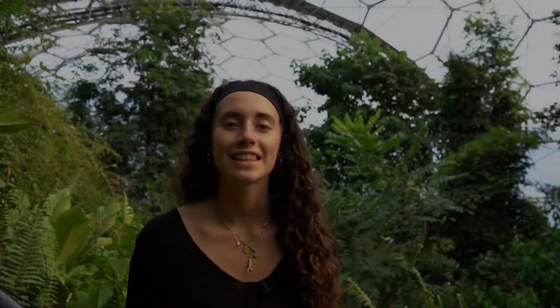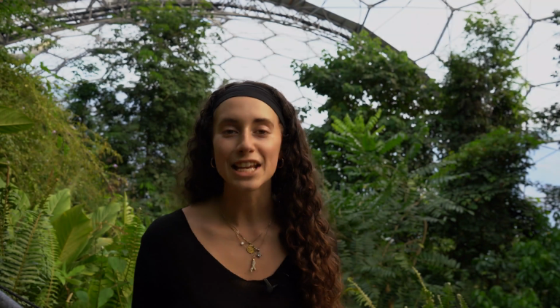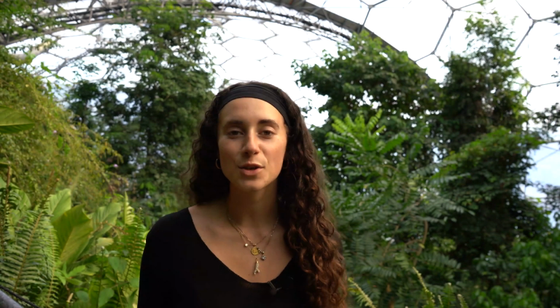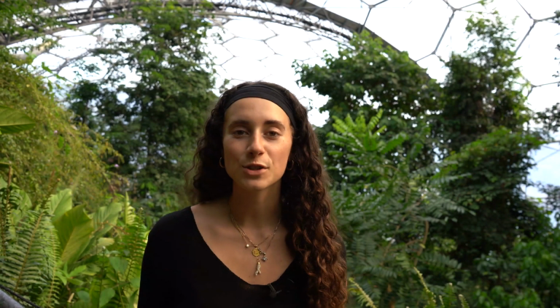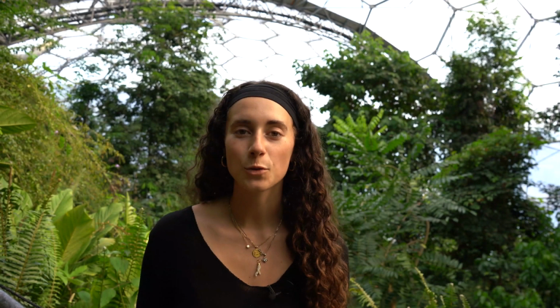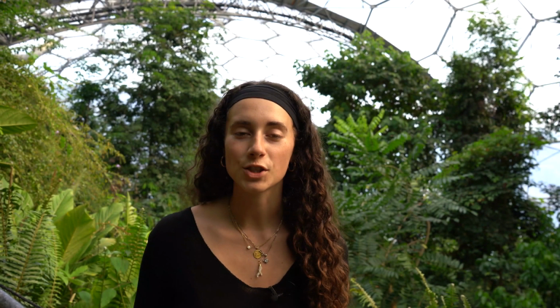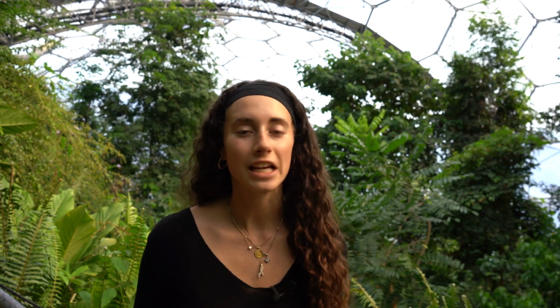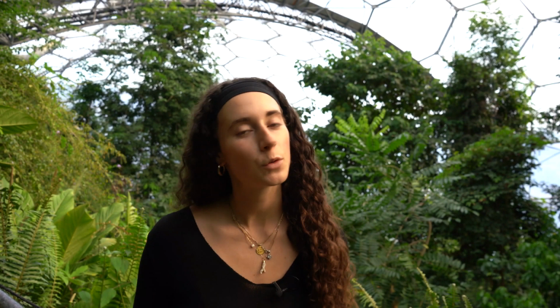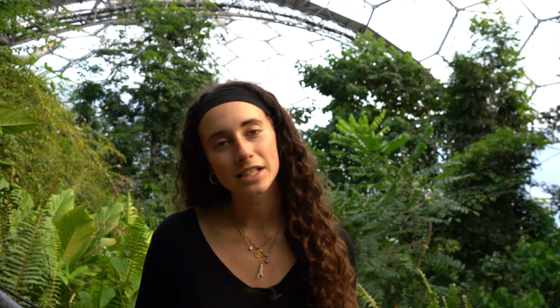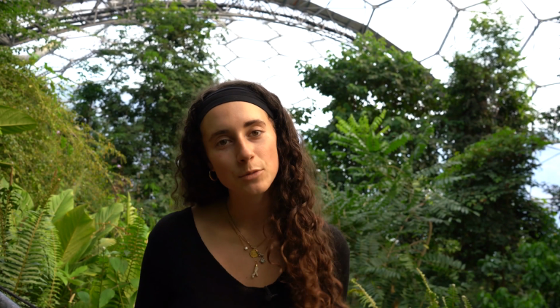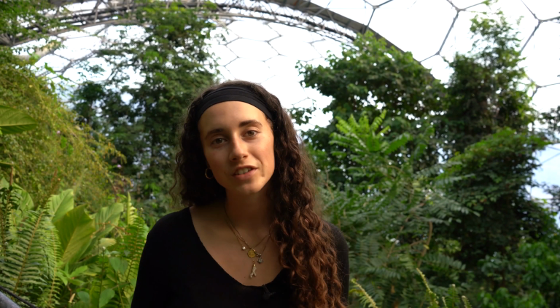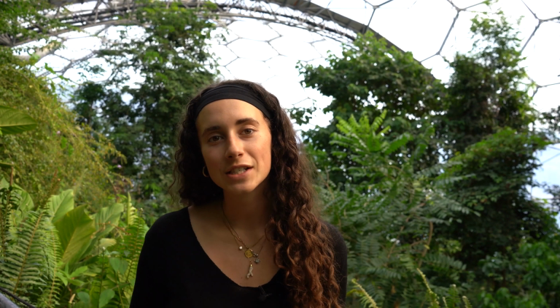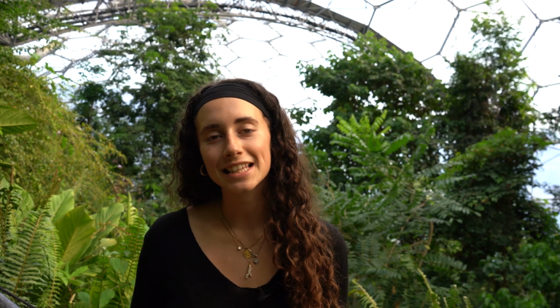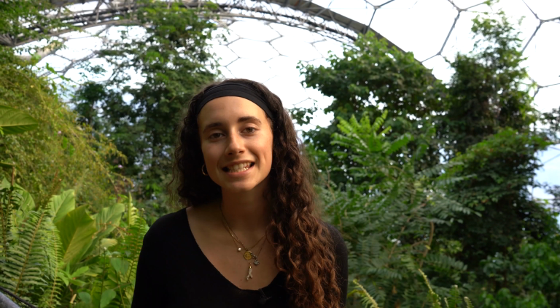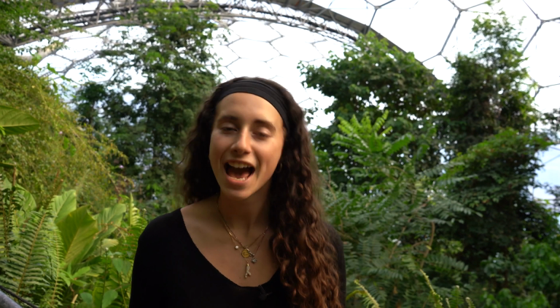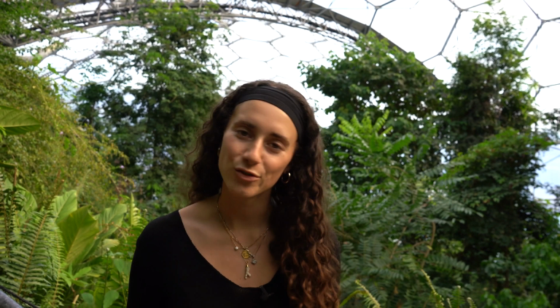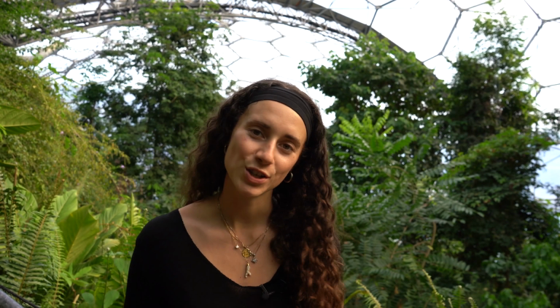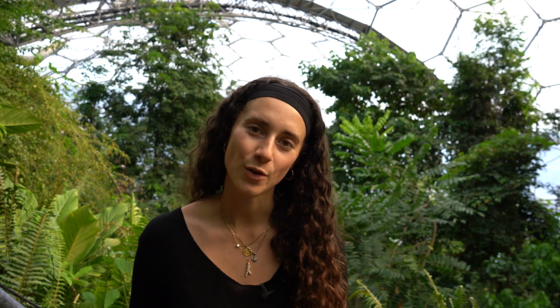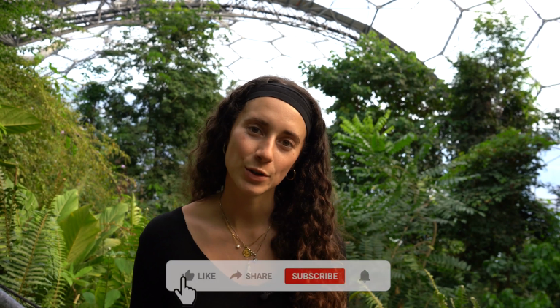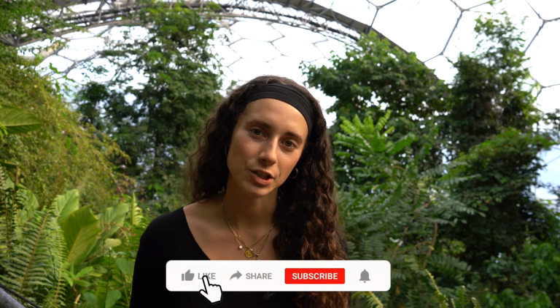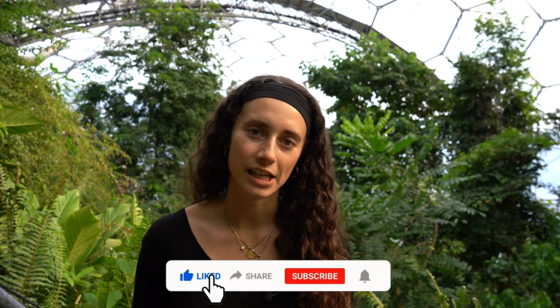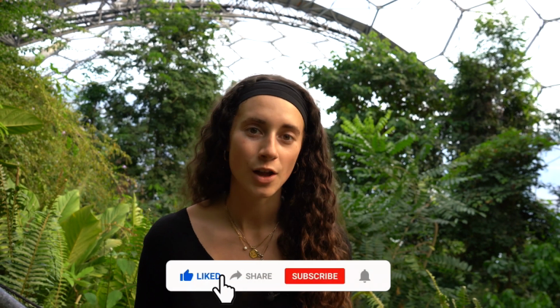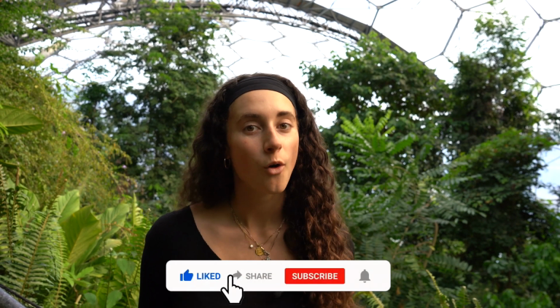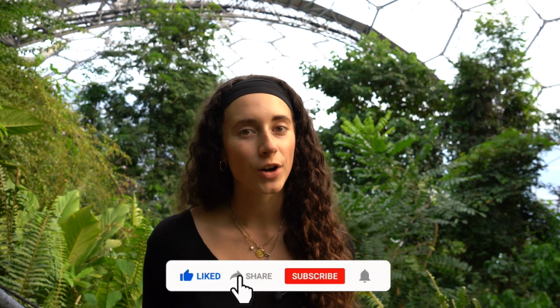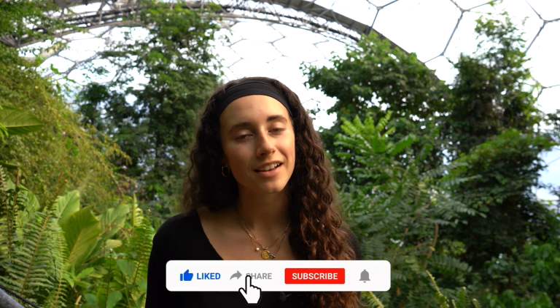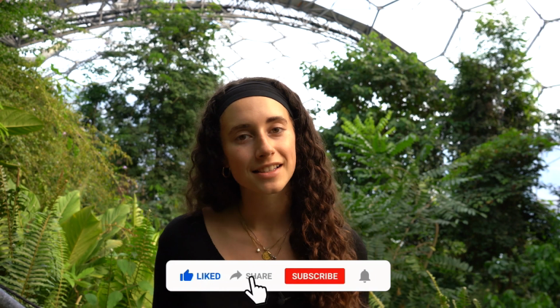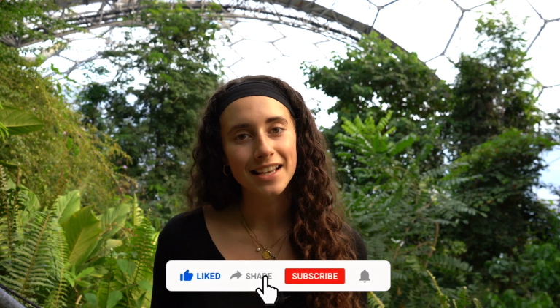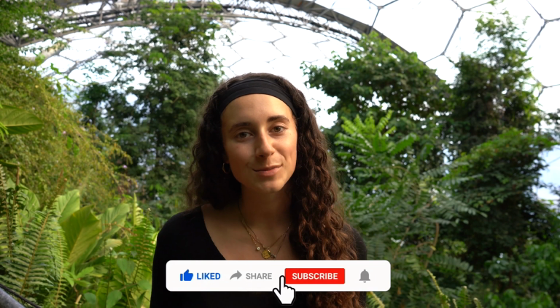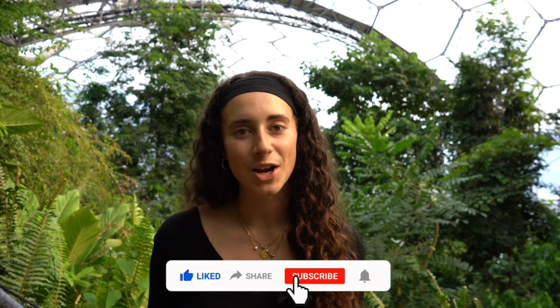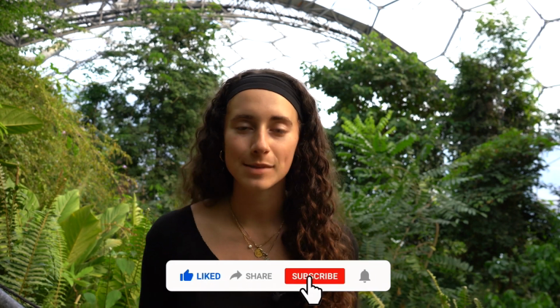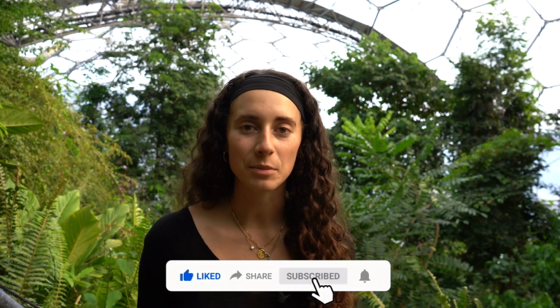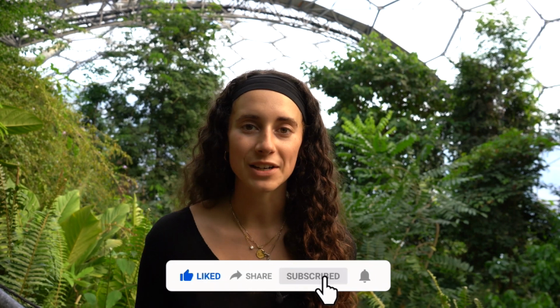Thank you so much for watching. If you want to see more videos like this, head over to the Going Green channel or like and subscribe down below.